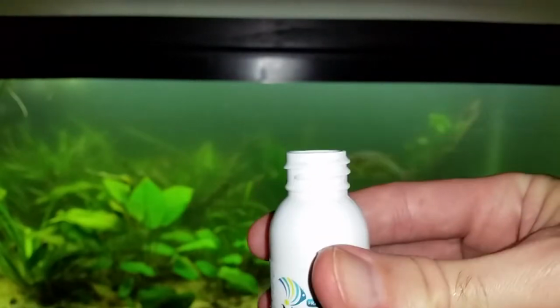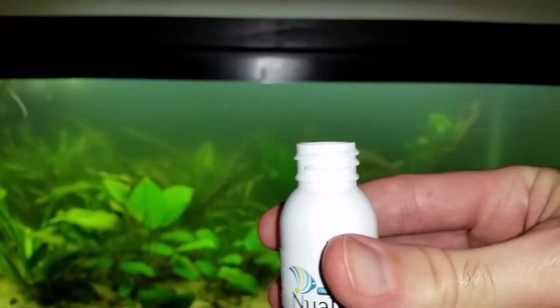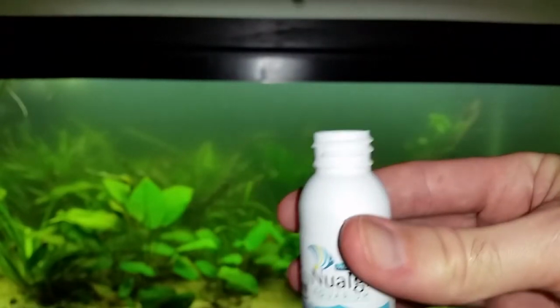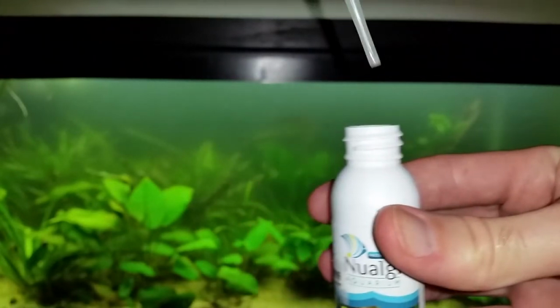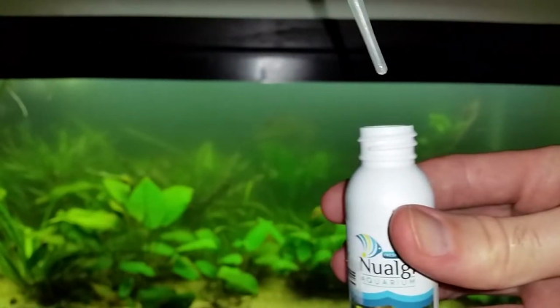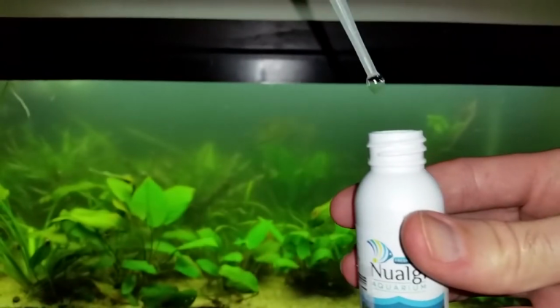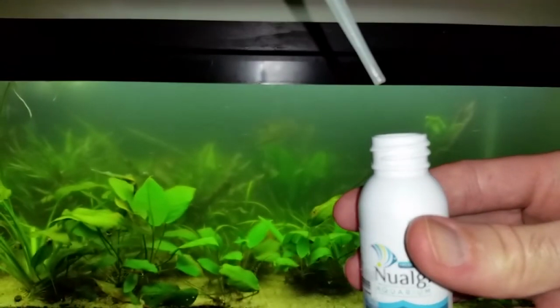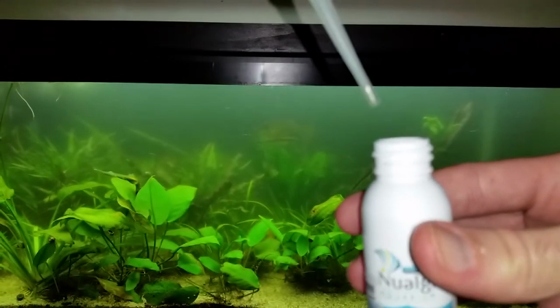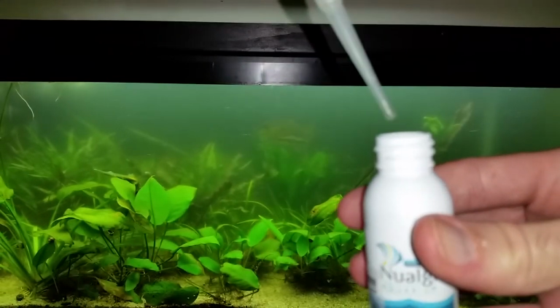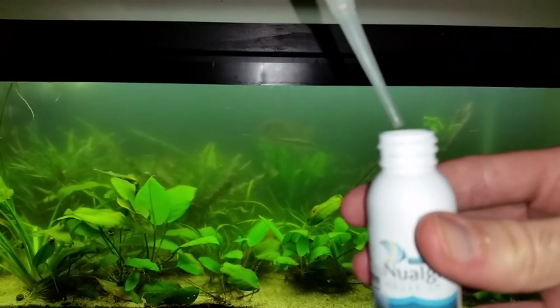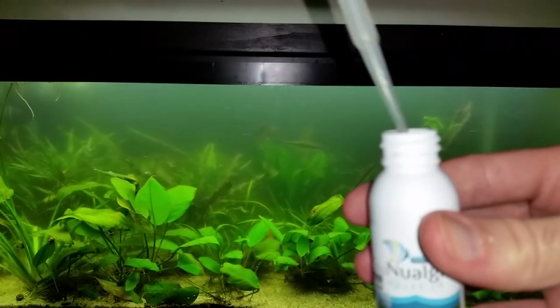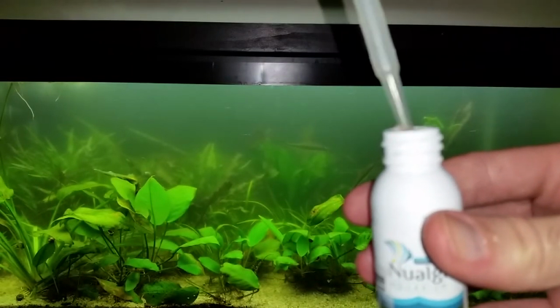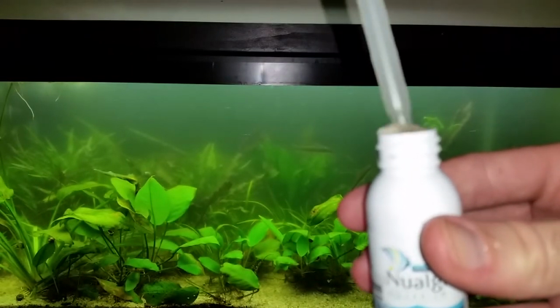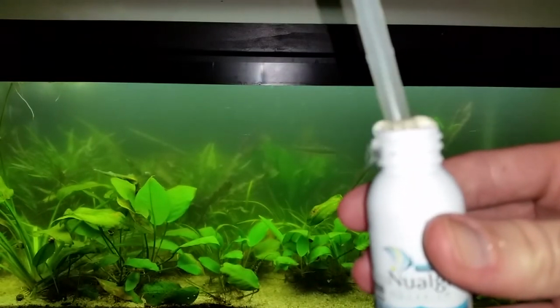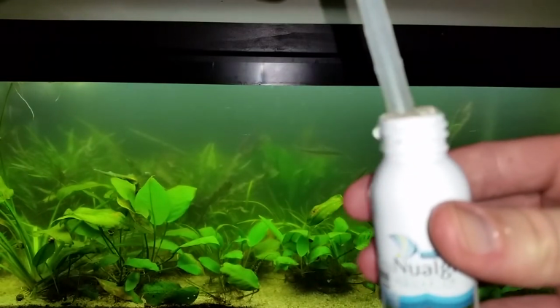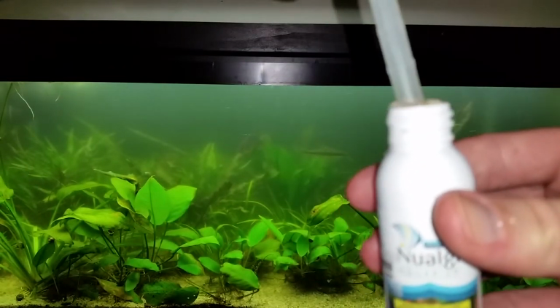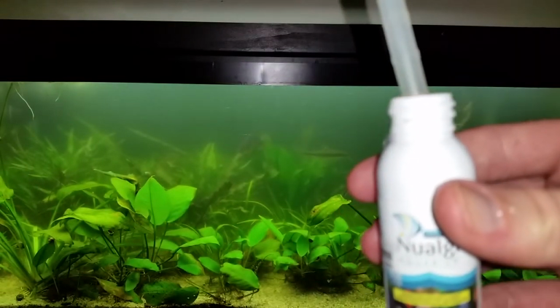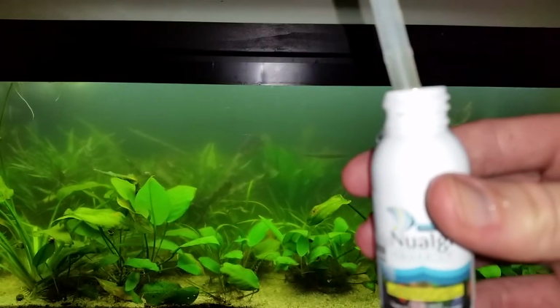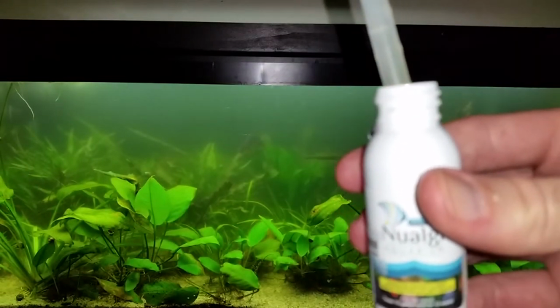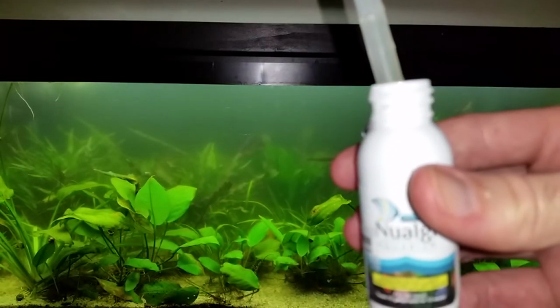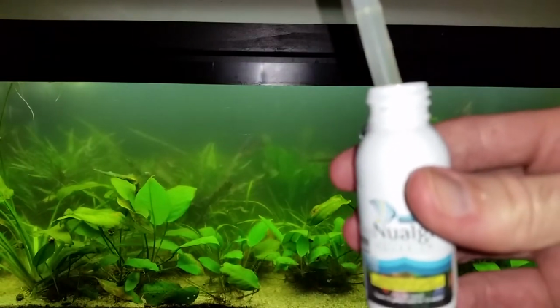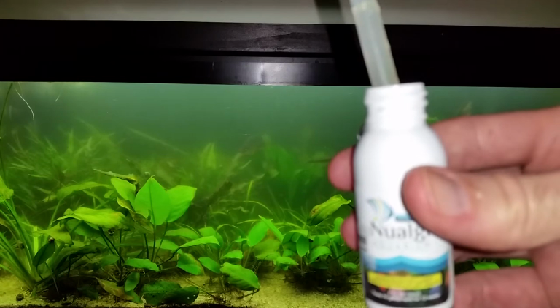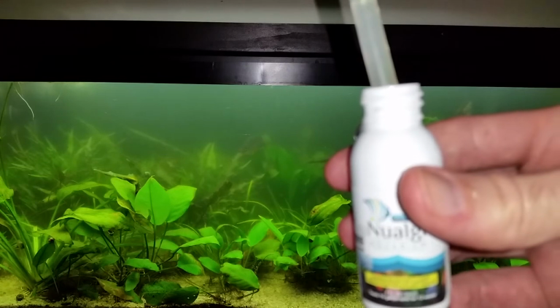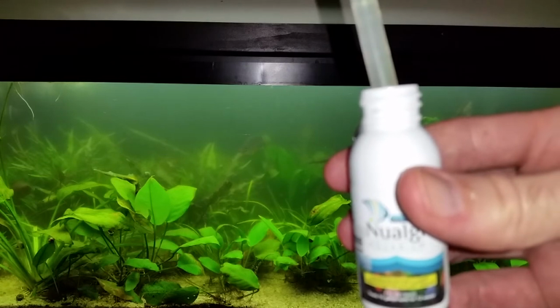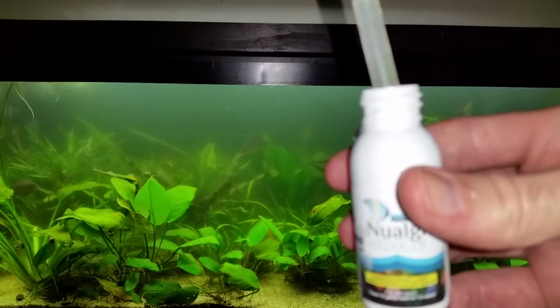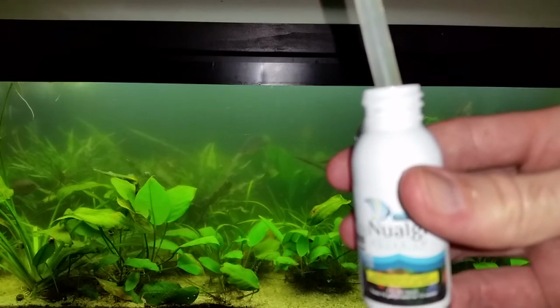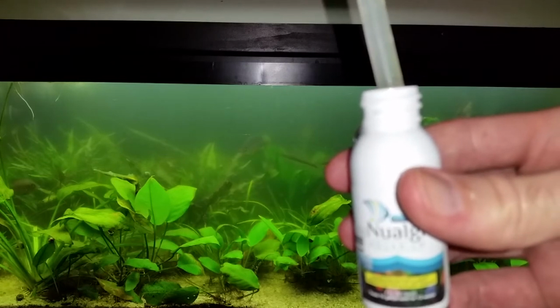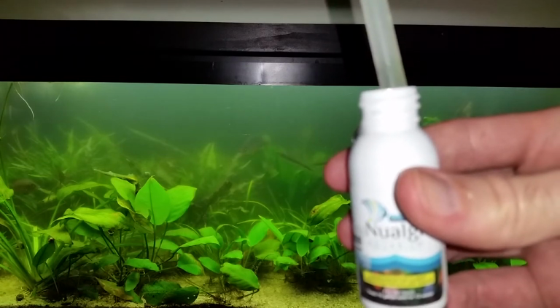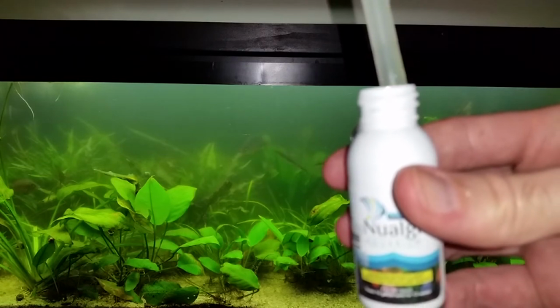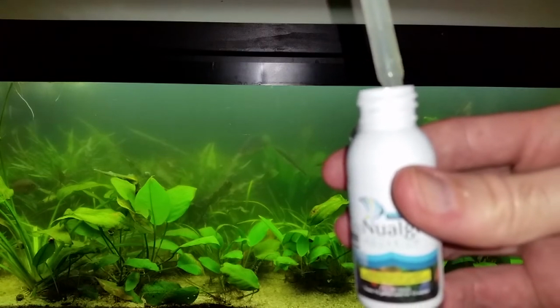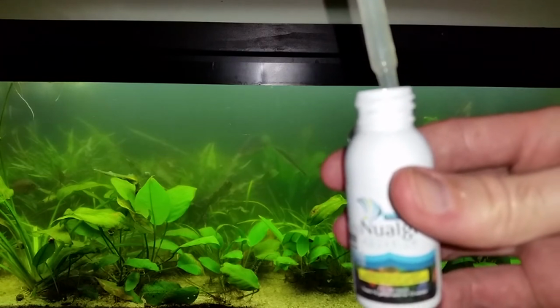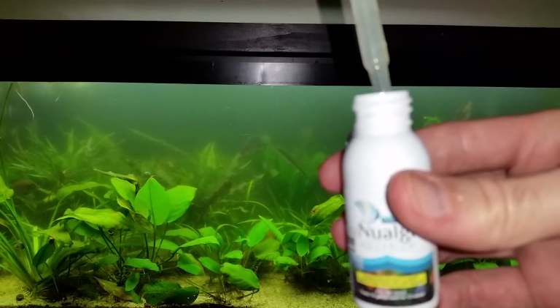Hi, I'm Russell Lydic and you are watching the Dangerous Fishbowl channel. Over the years, I've learned a few things from my battles with algae.